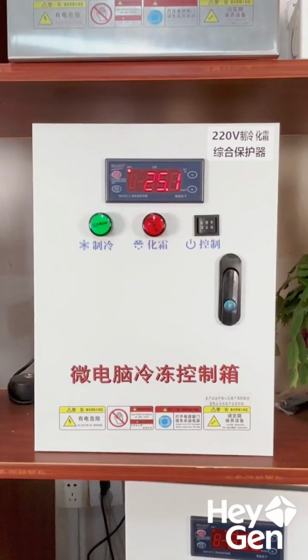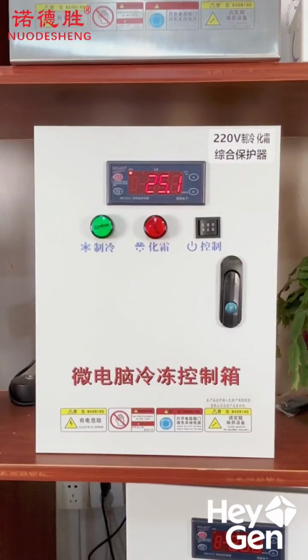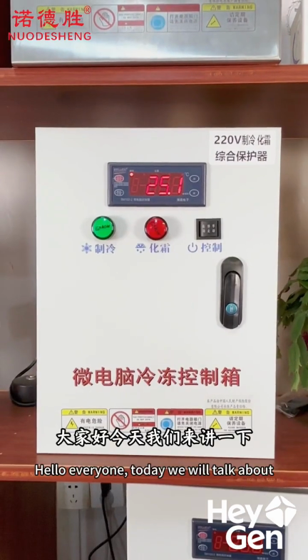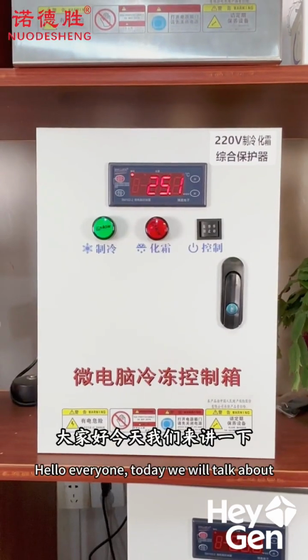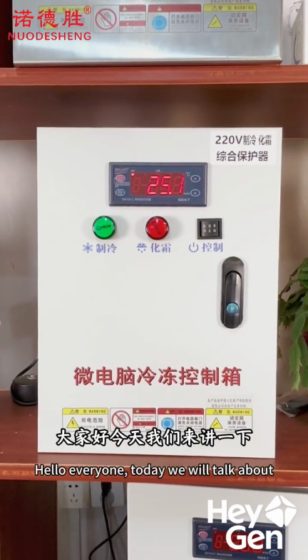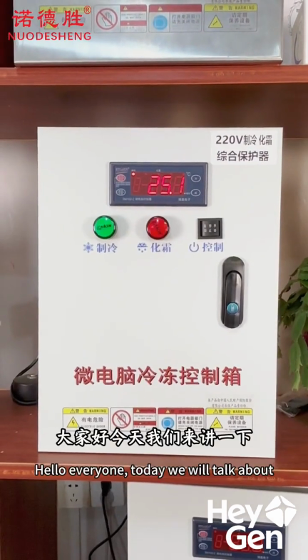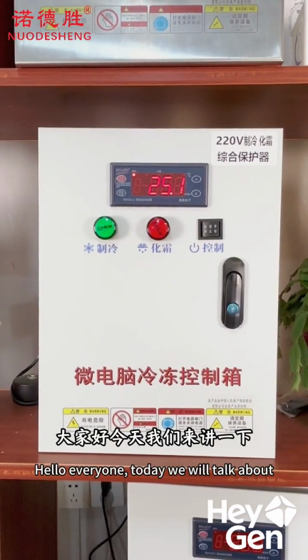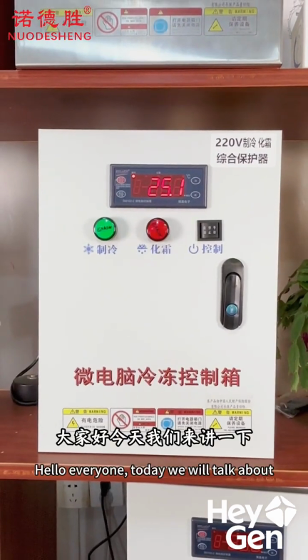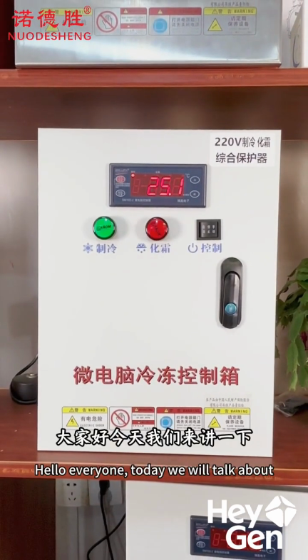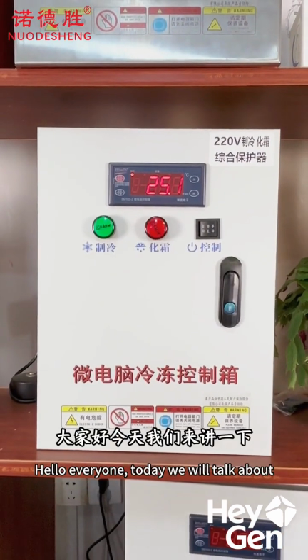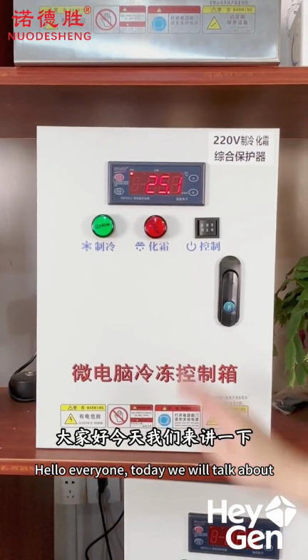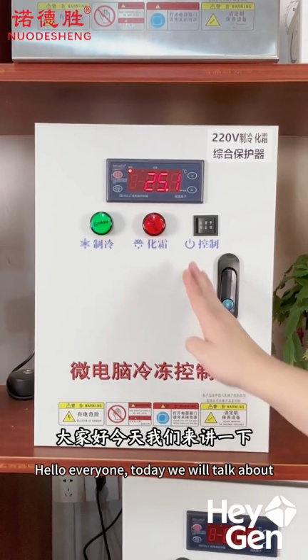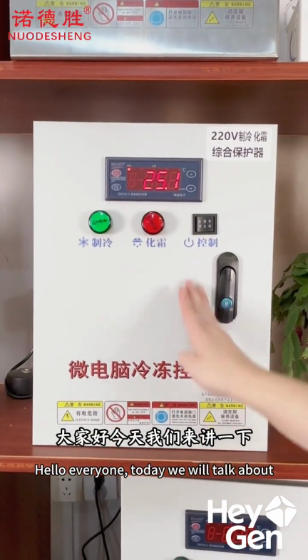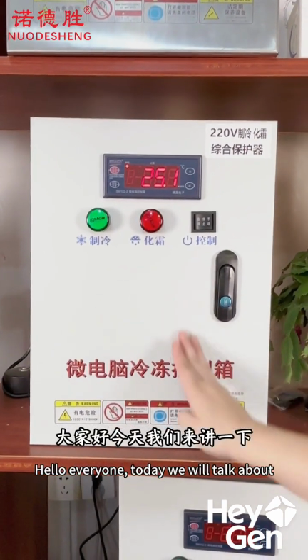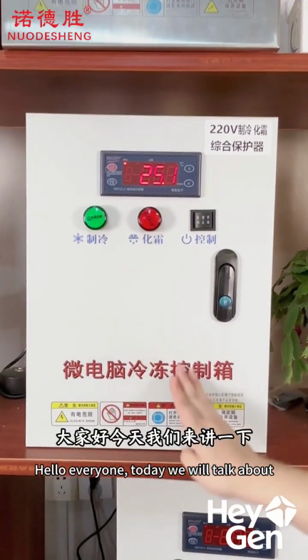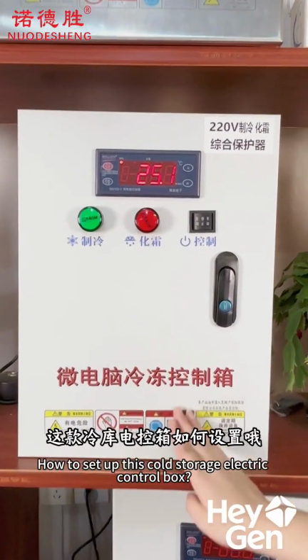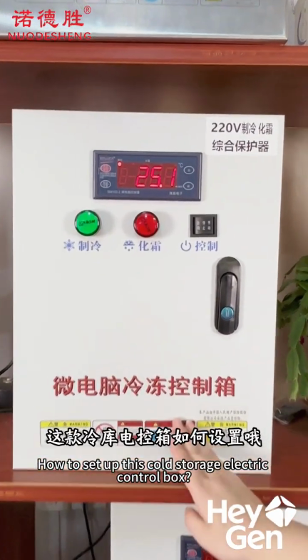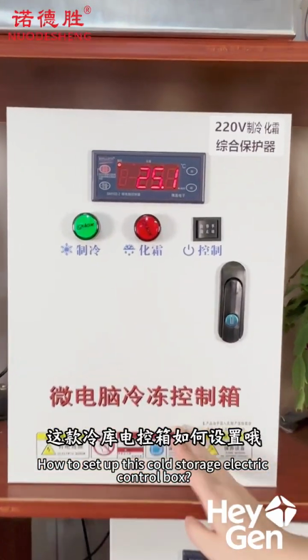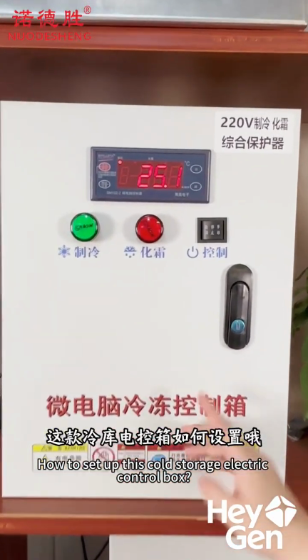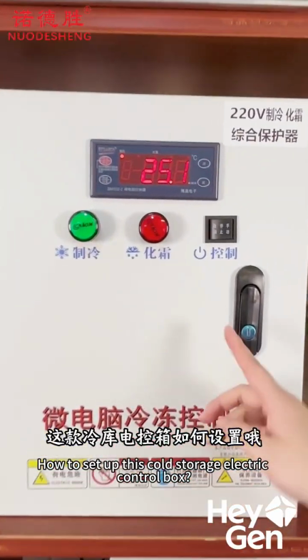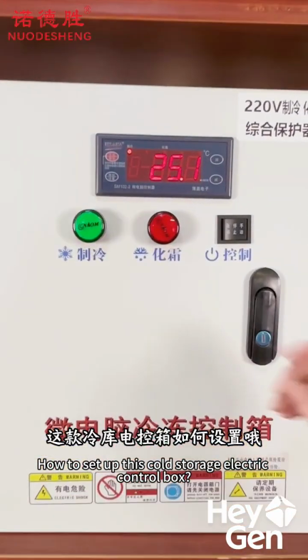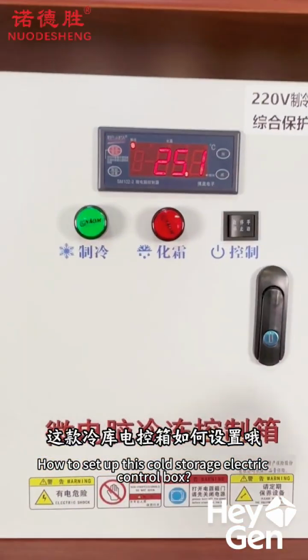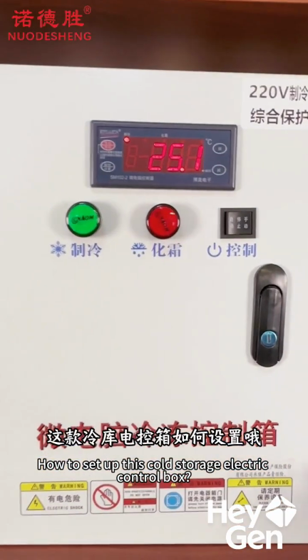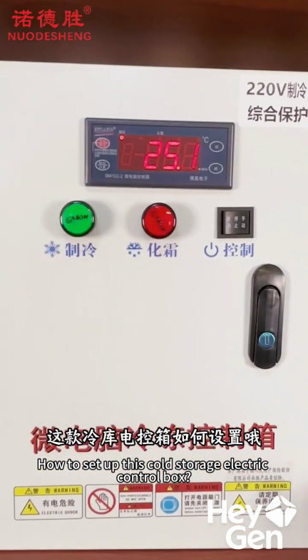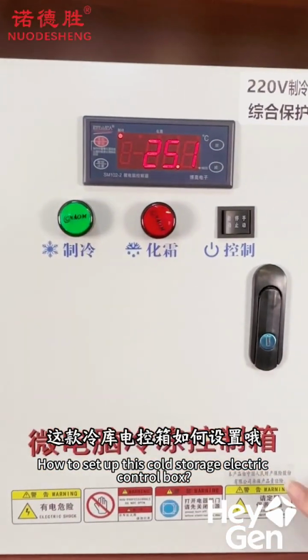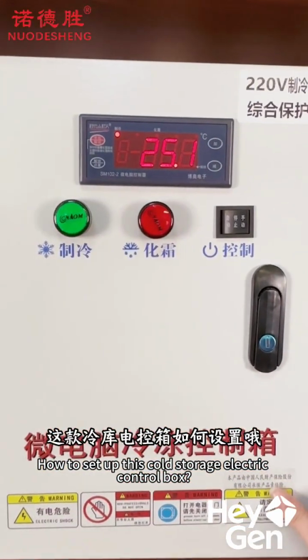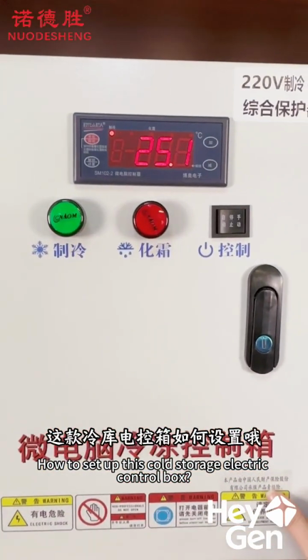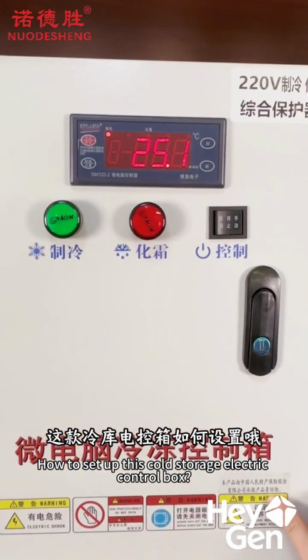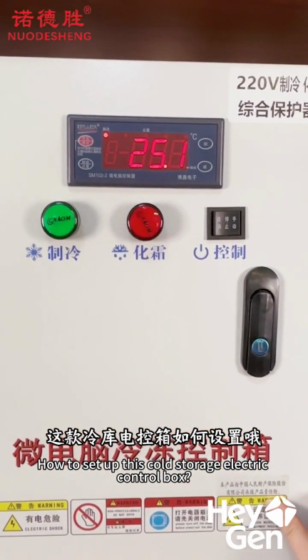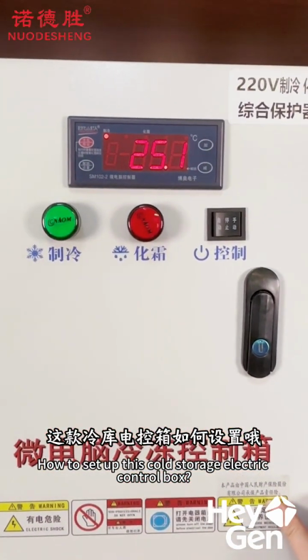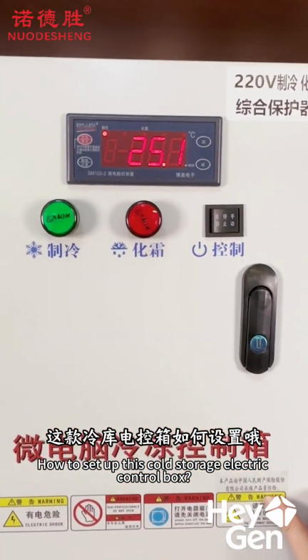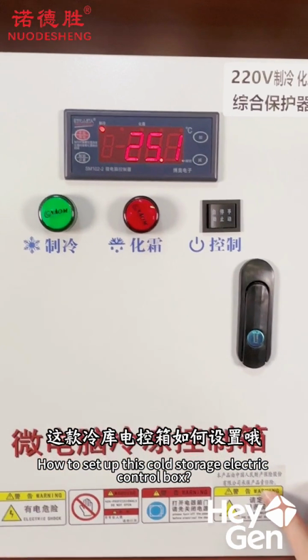Hello everyone! Today we're going to talk about how to set up this cold storage electrical control box.